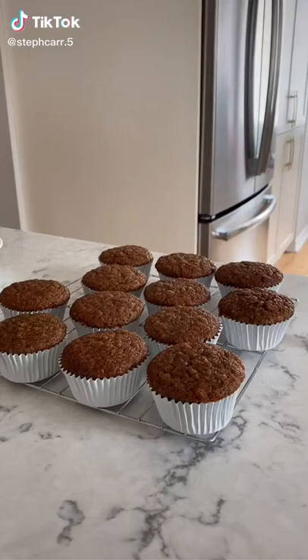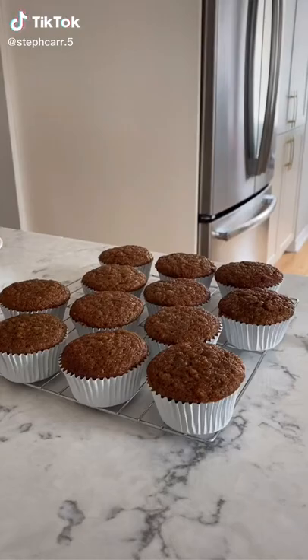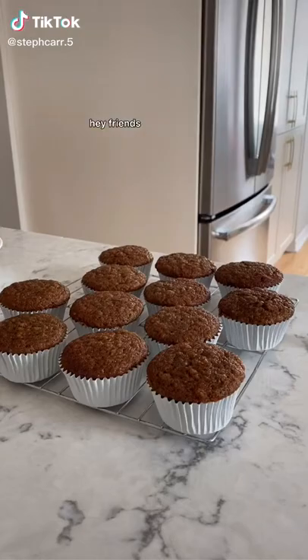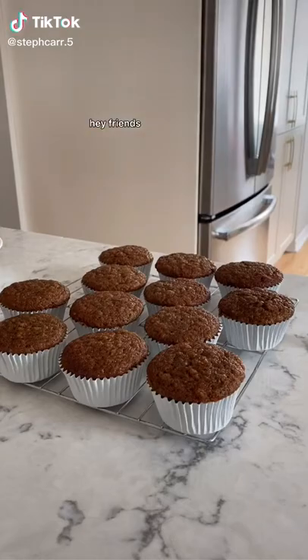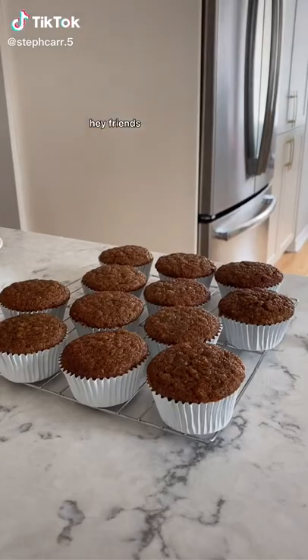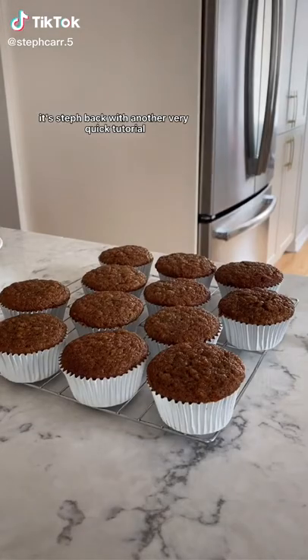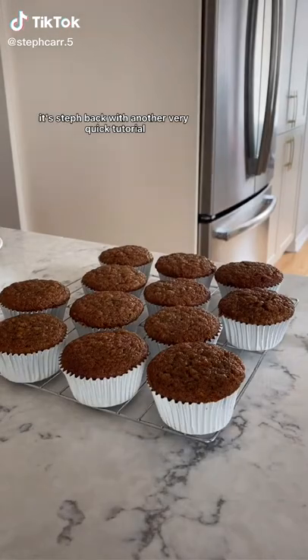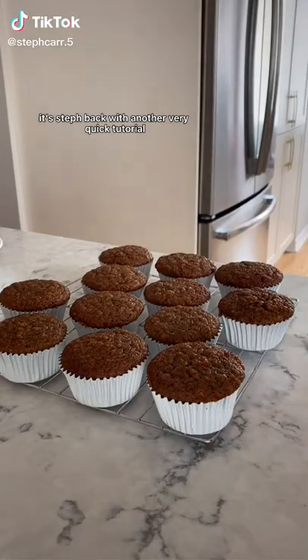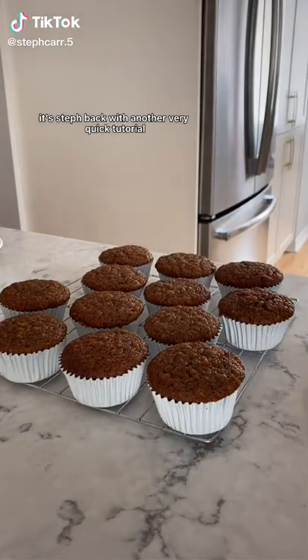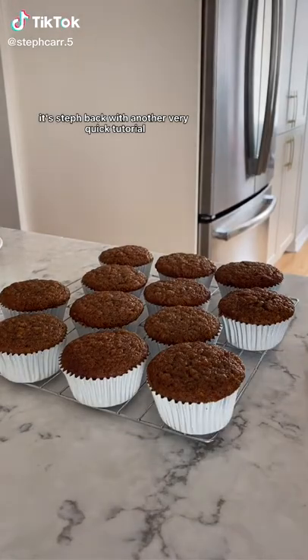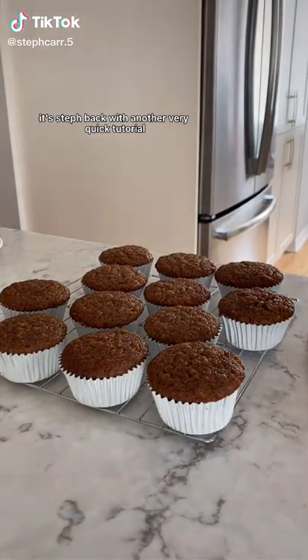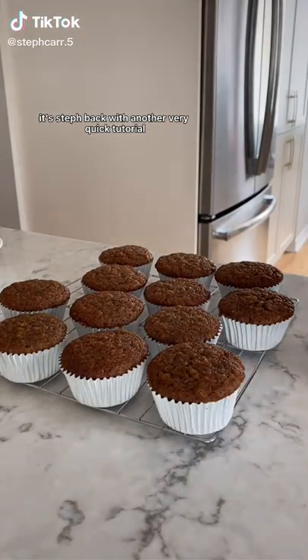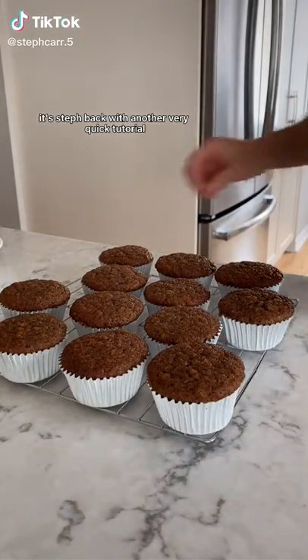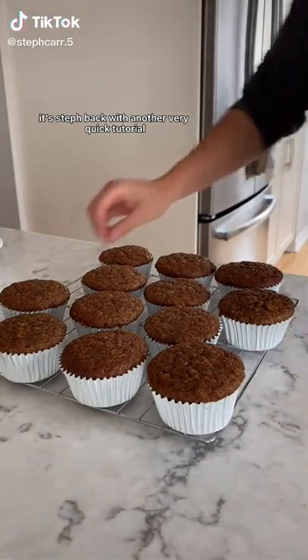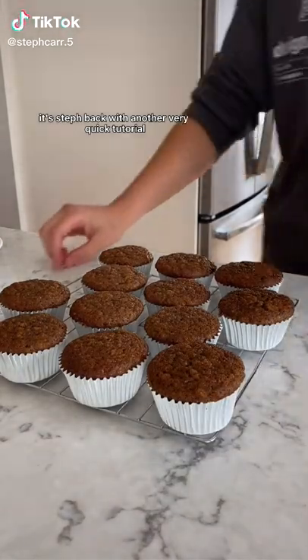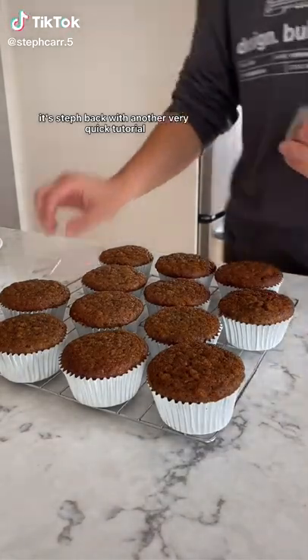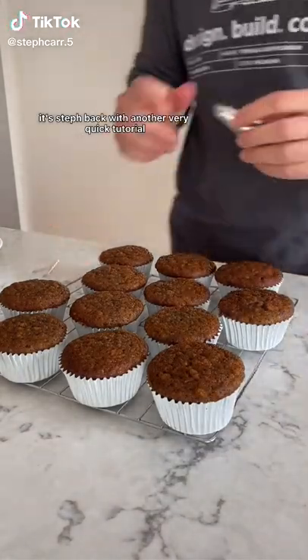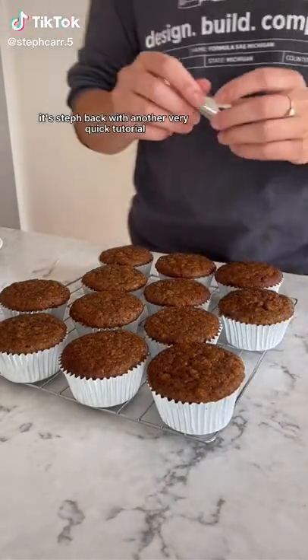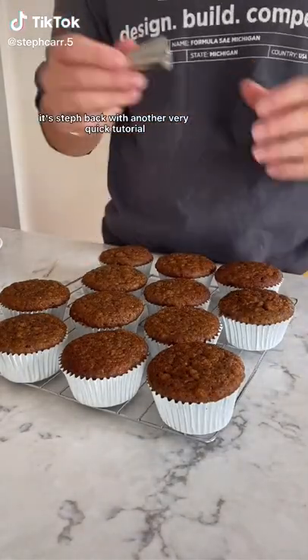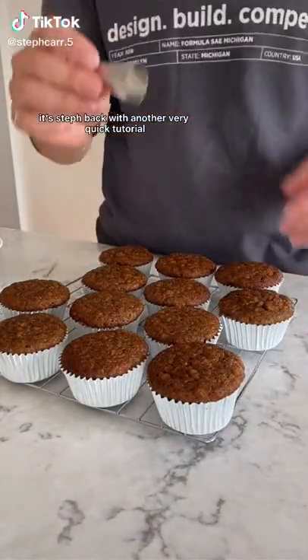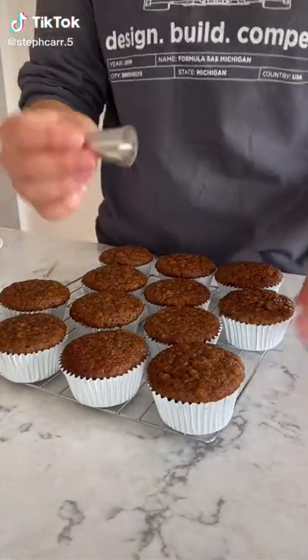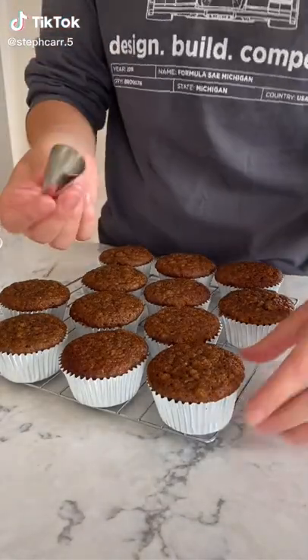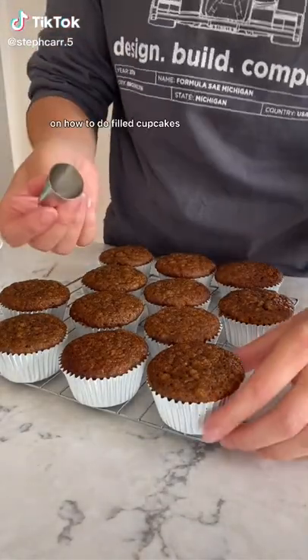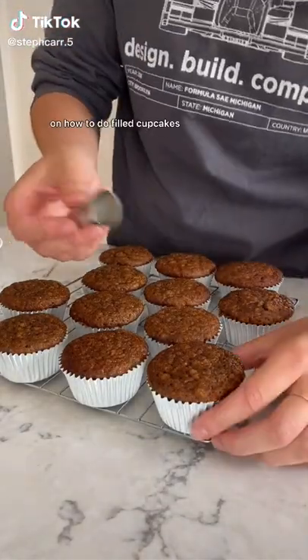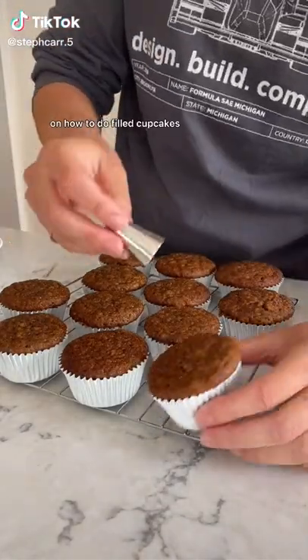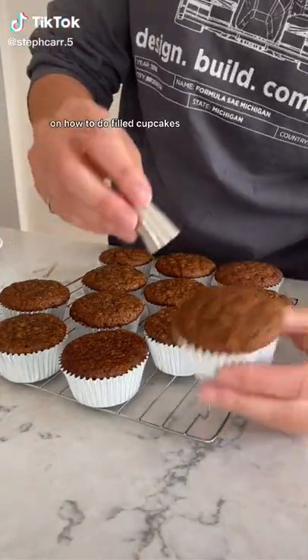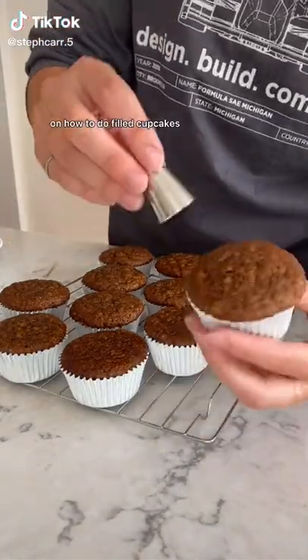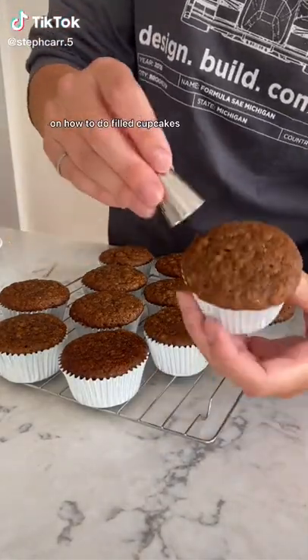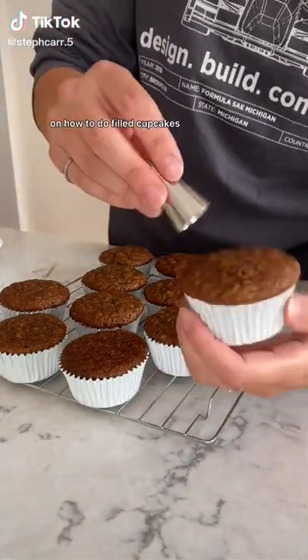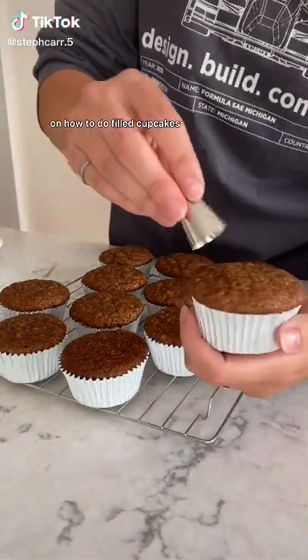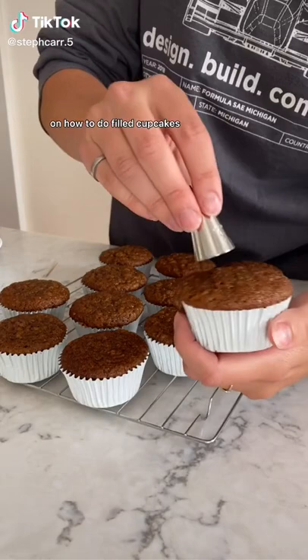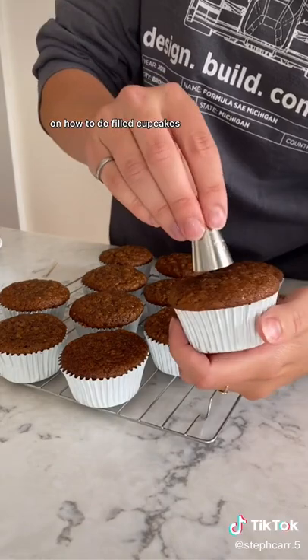Hey friends, it's Steph, back with another very quick tutorial on how to do filled cupcakes.